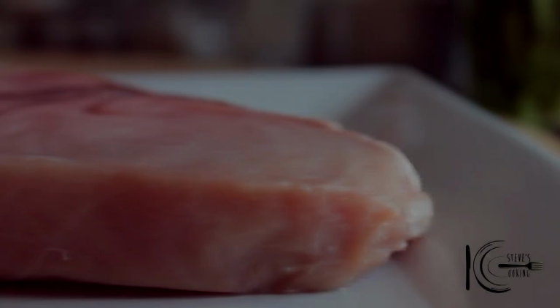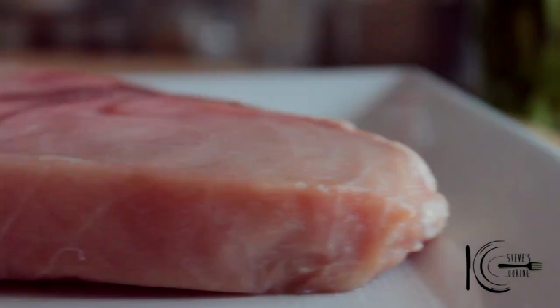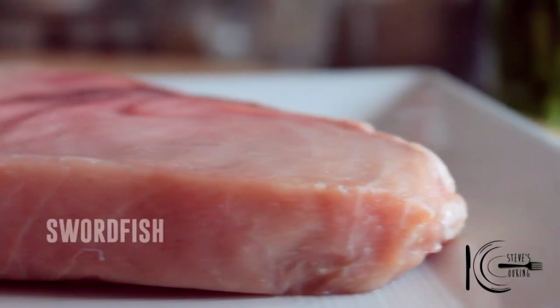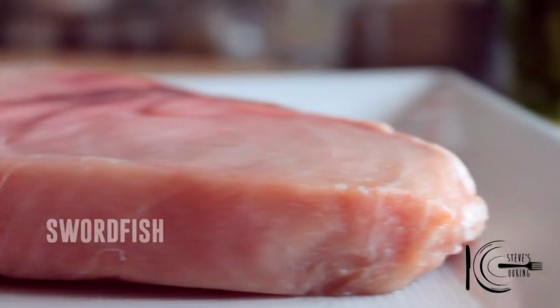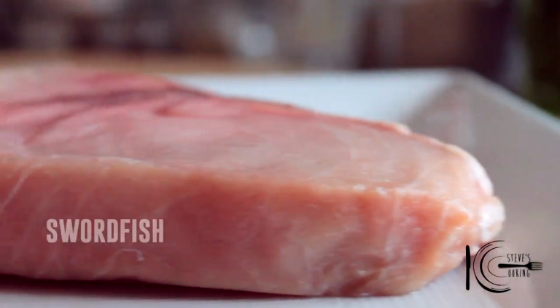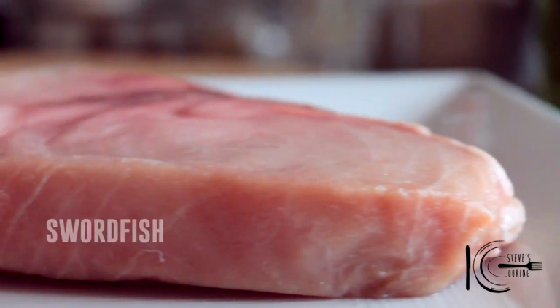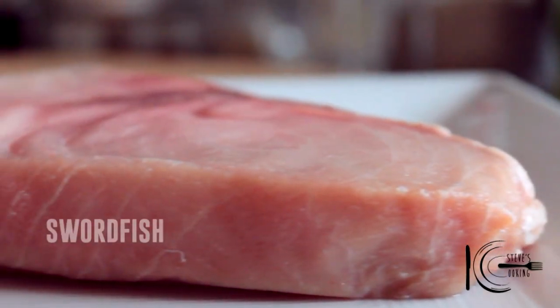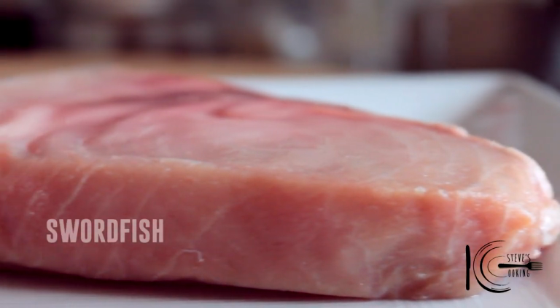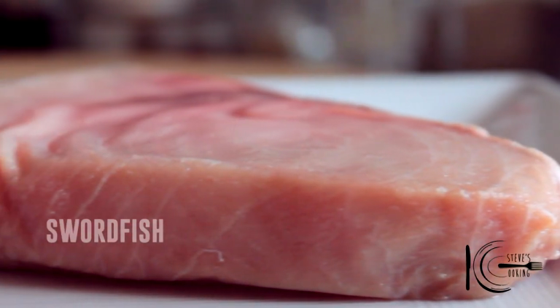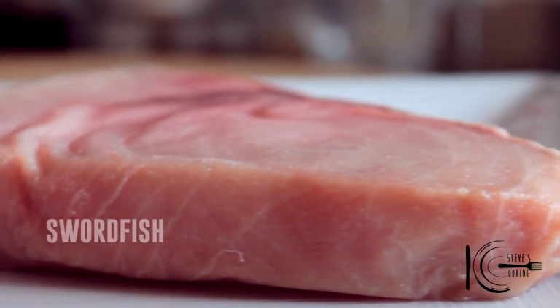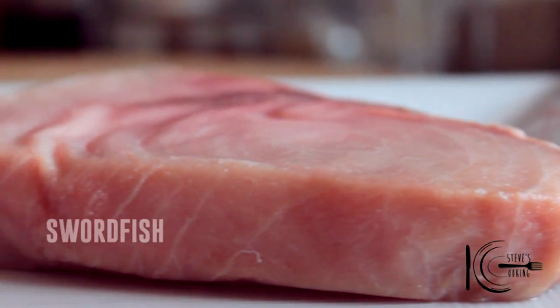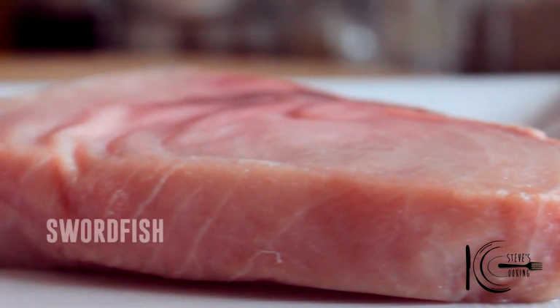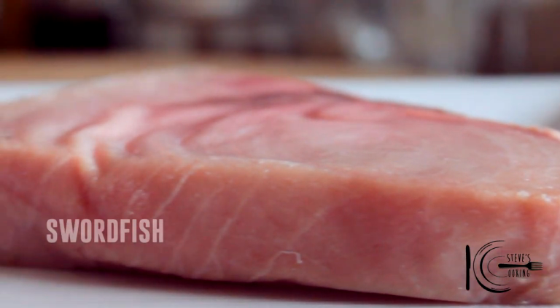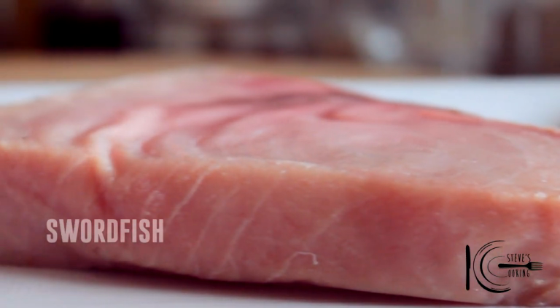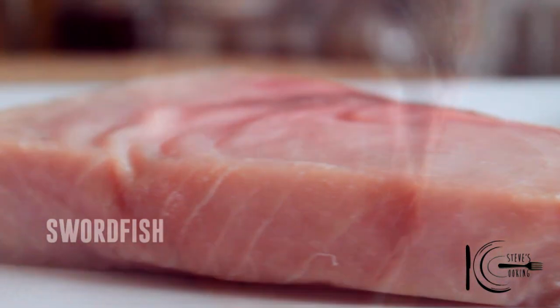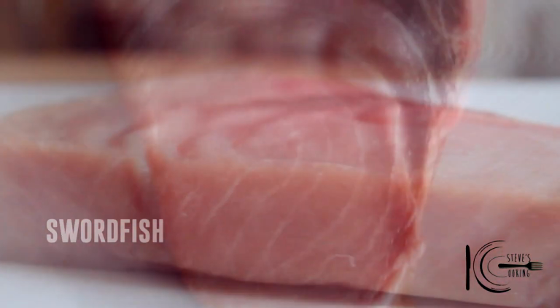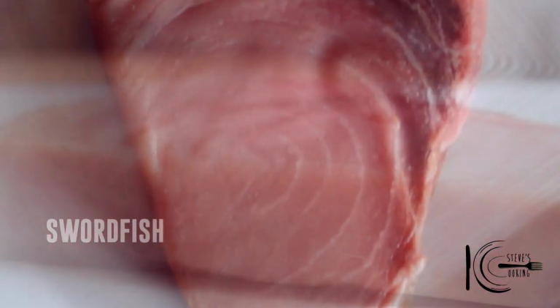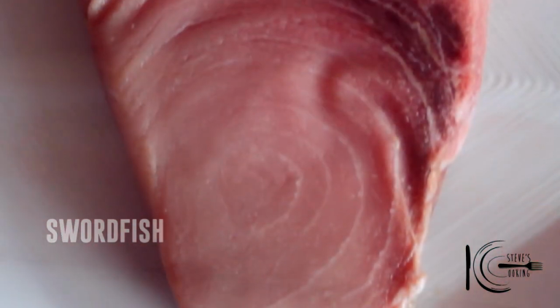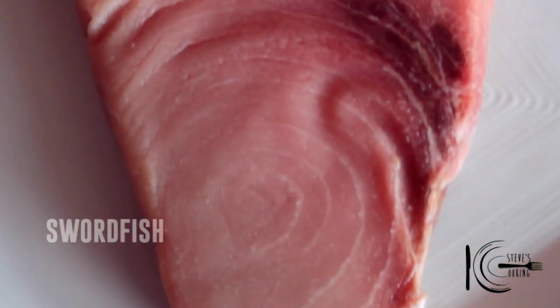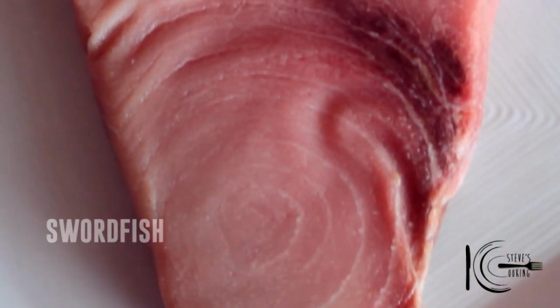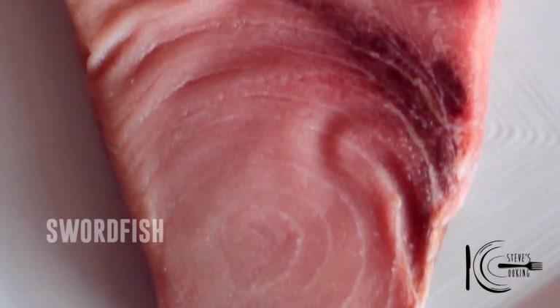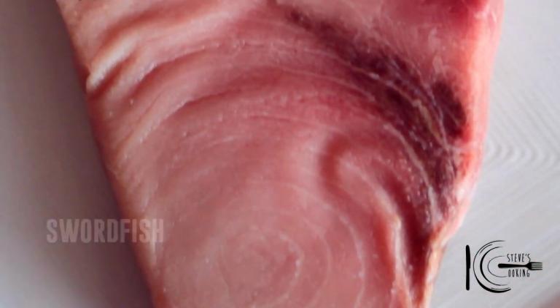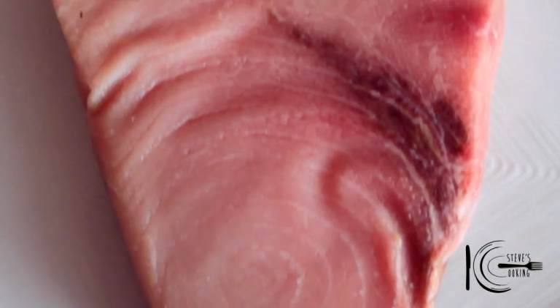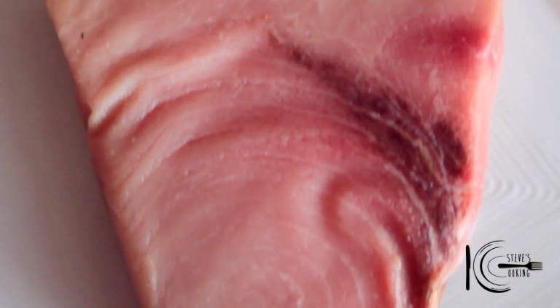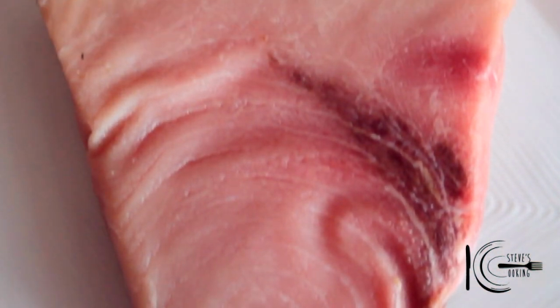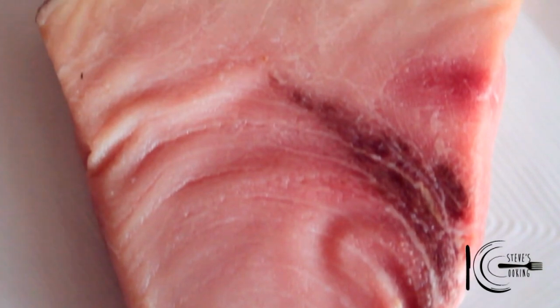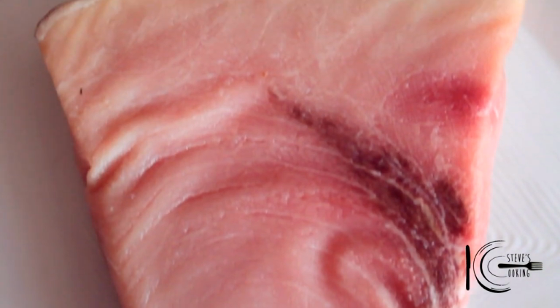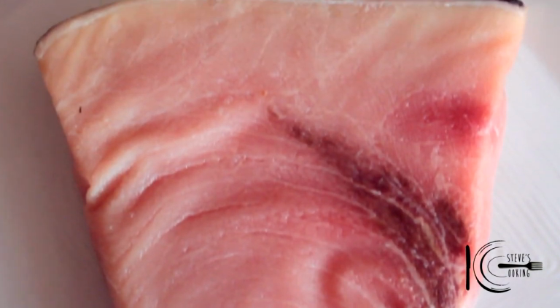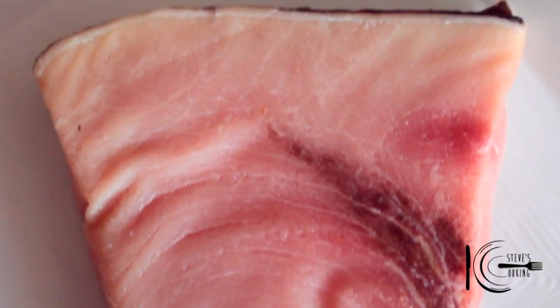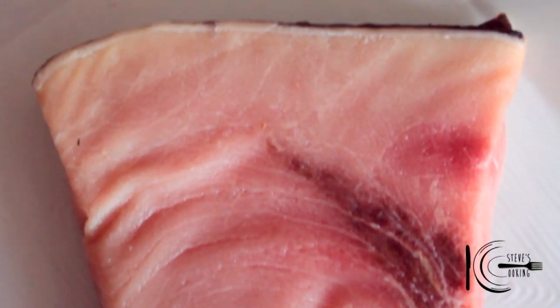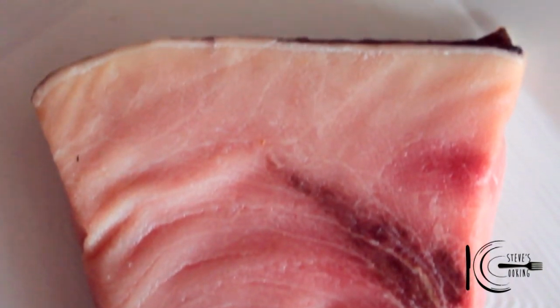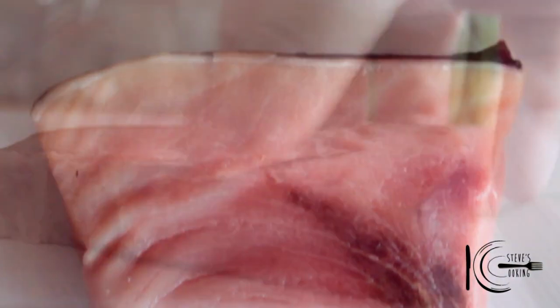We're going to be using some swordfish today — really delicious, really healthy. It contains iron and potassium, so it helps control high blood pressure.